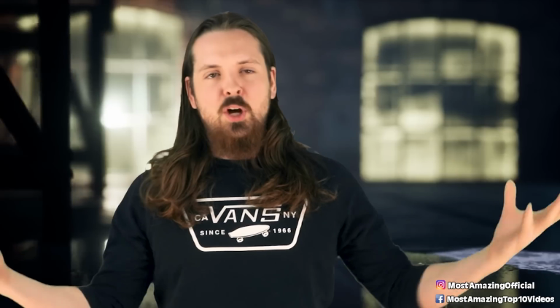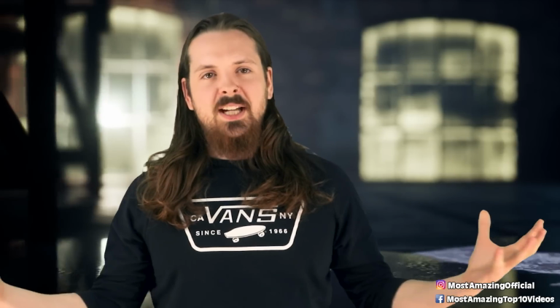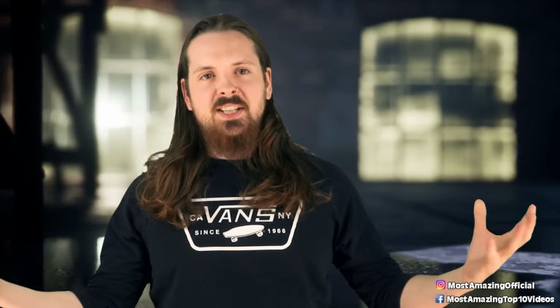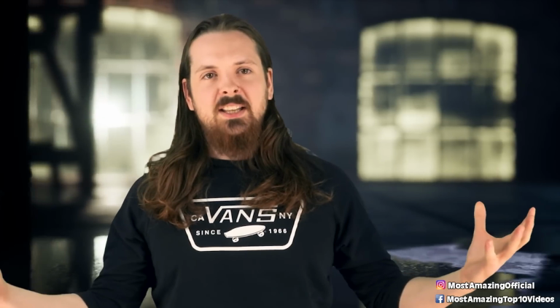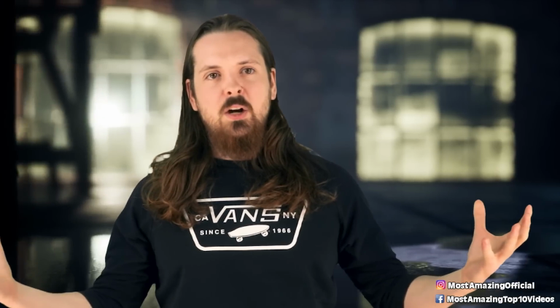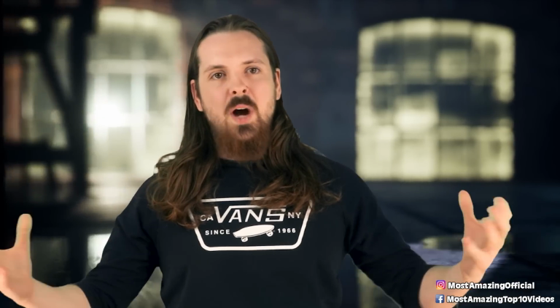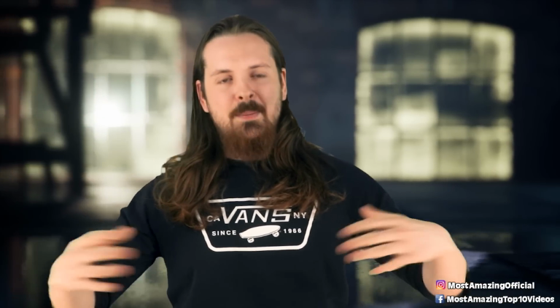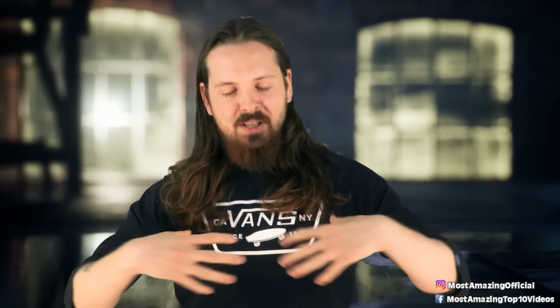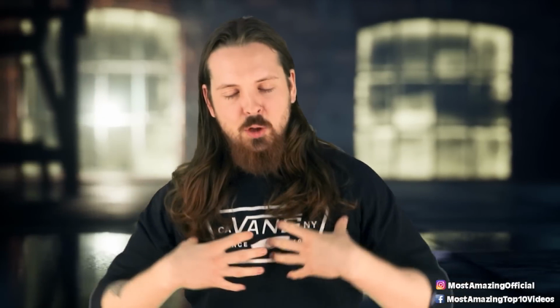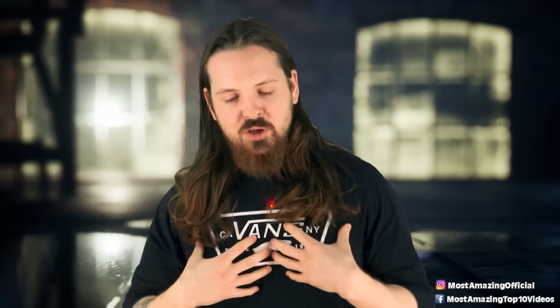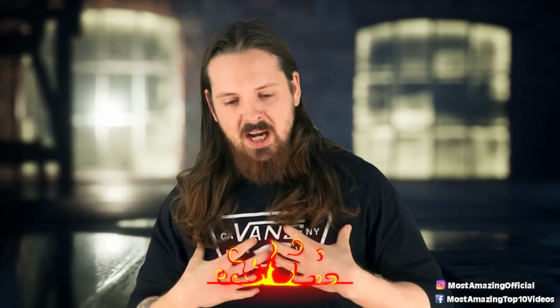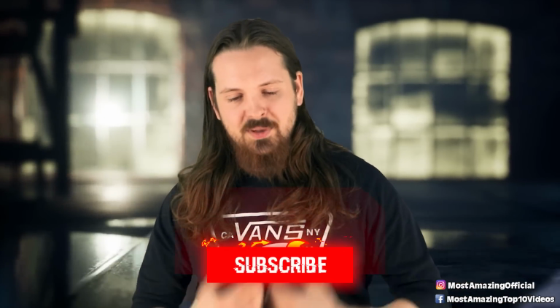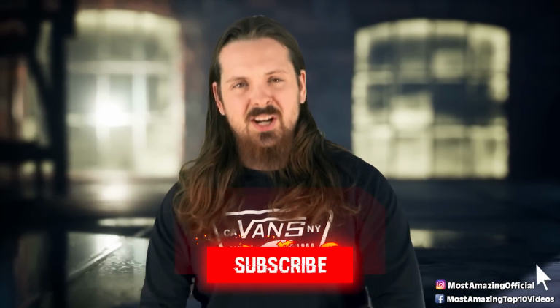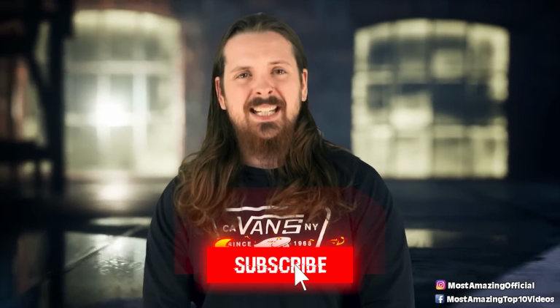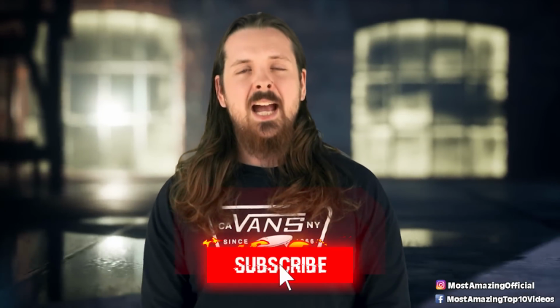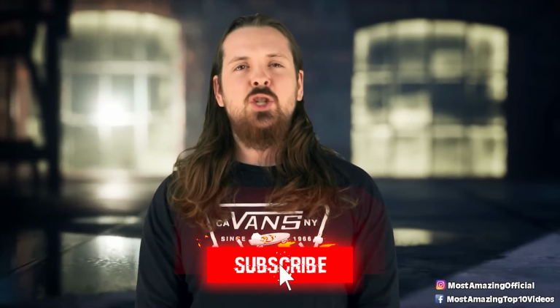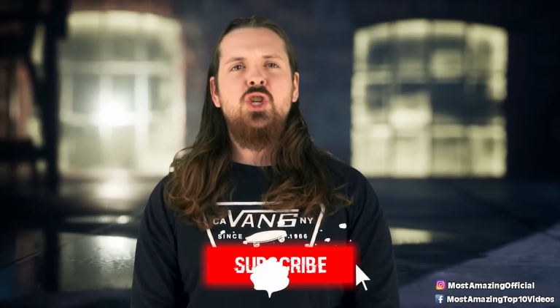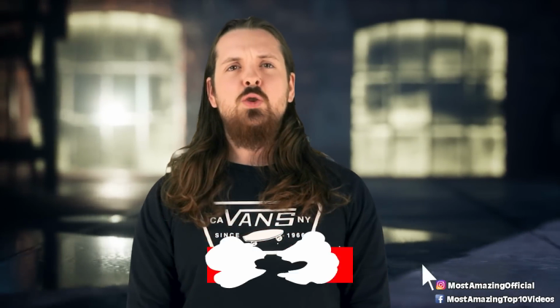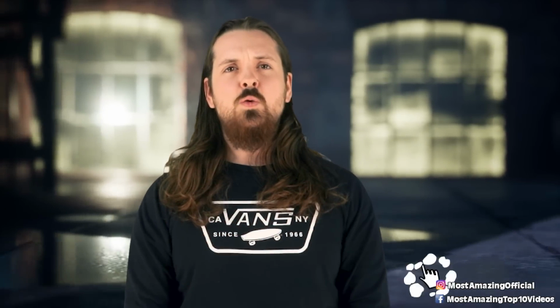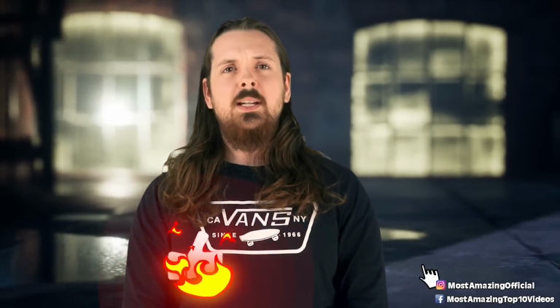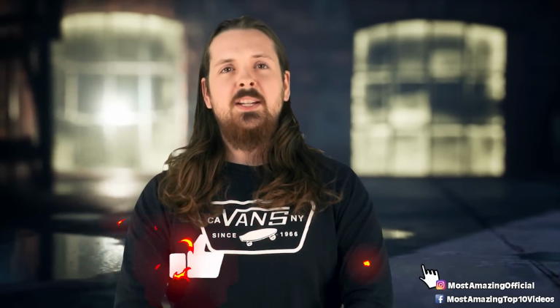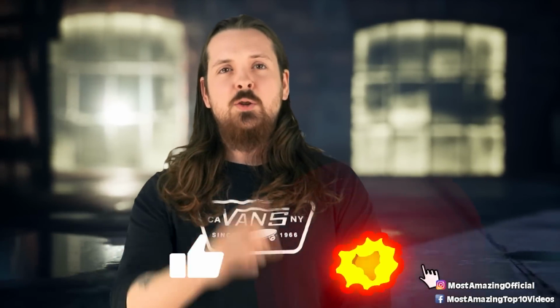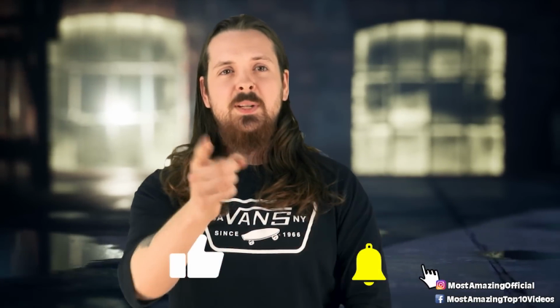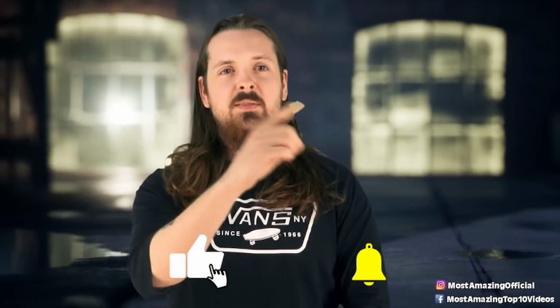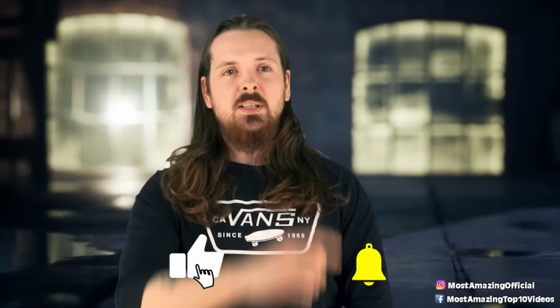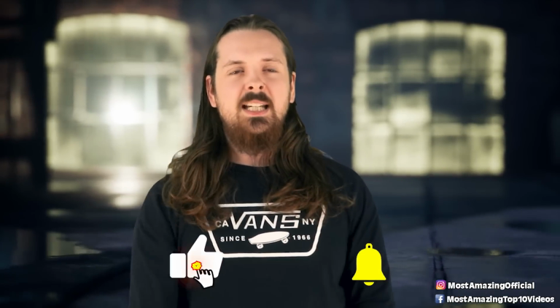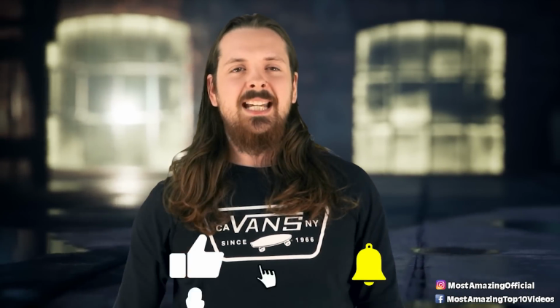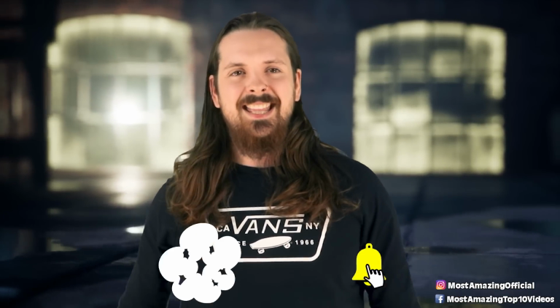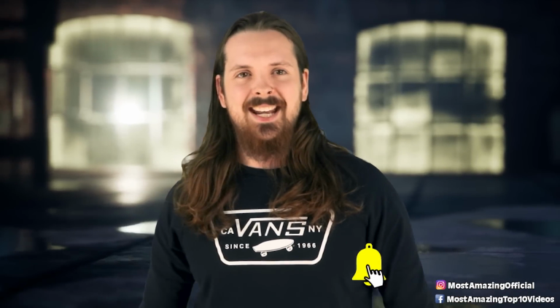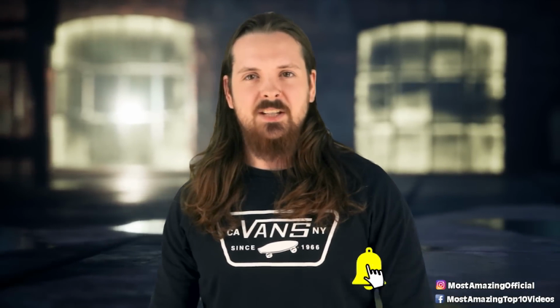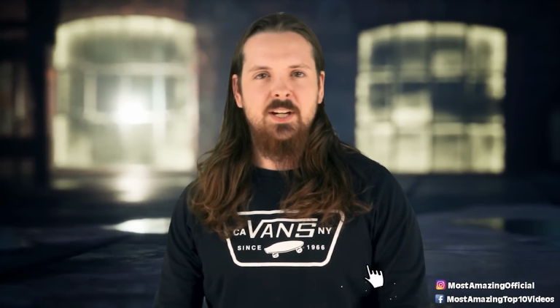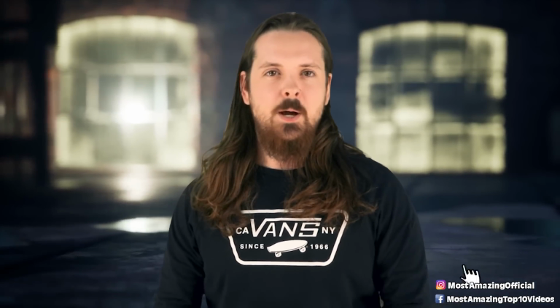With all that said, I've been your host James, and I'll catch you — yes, you specifically — in the next video.